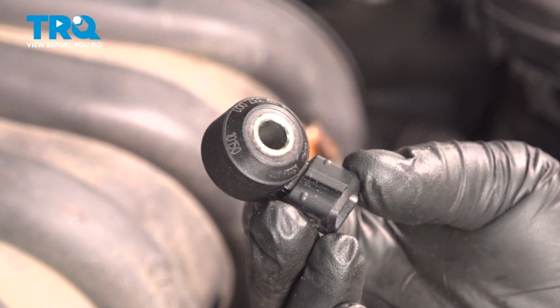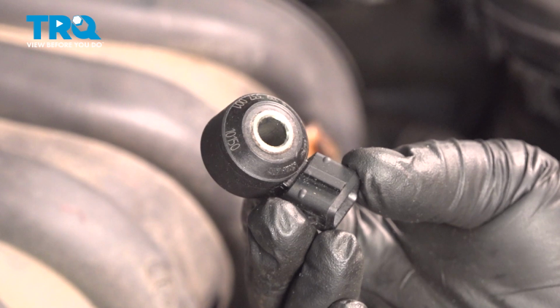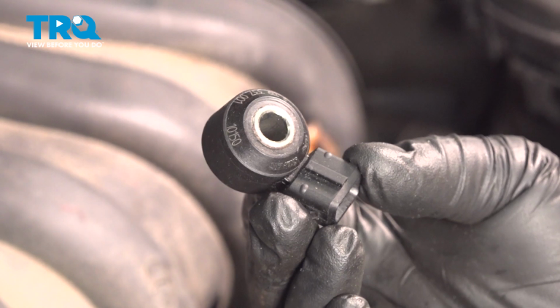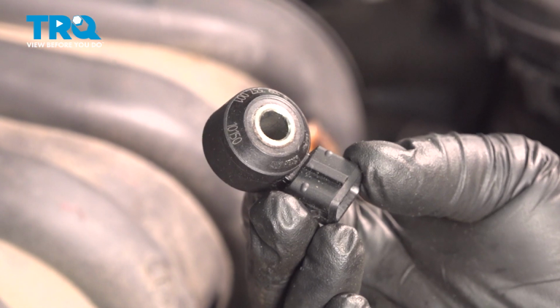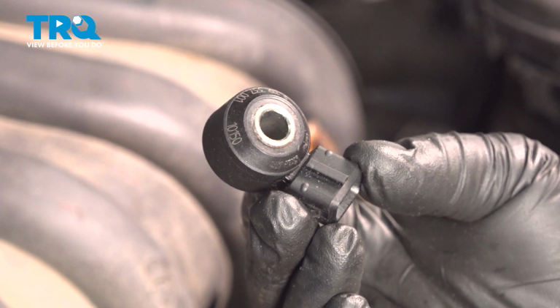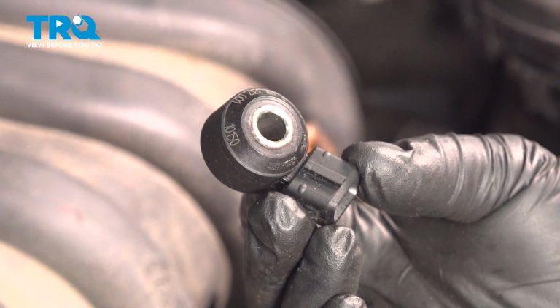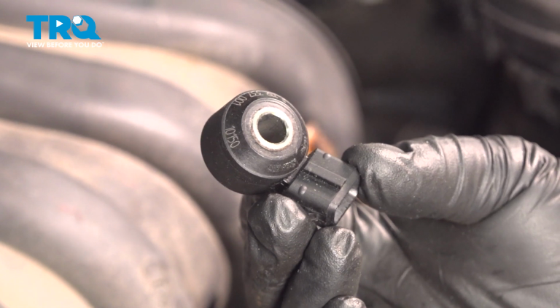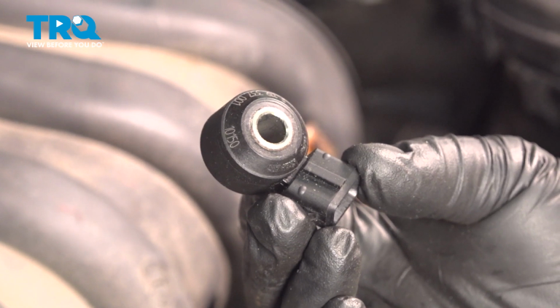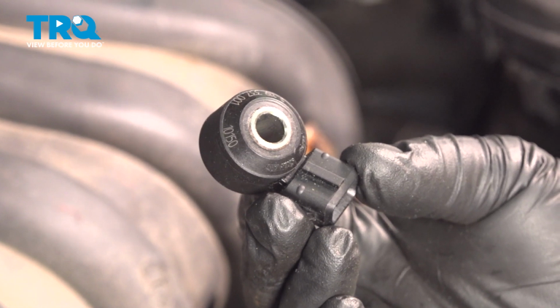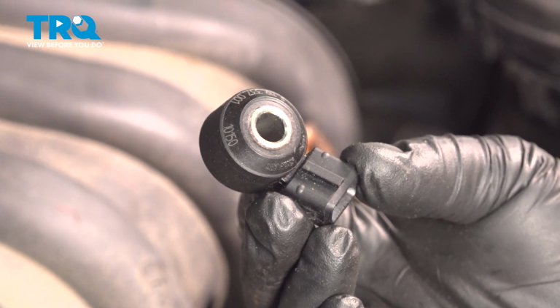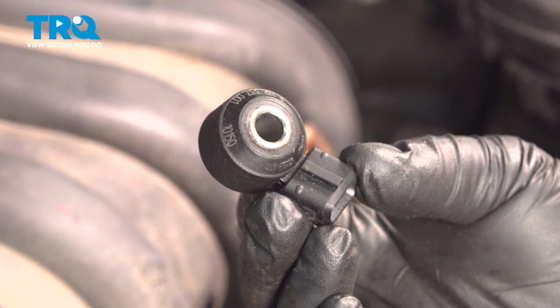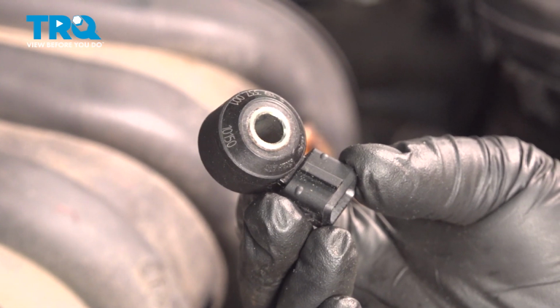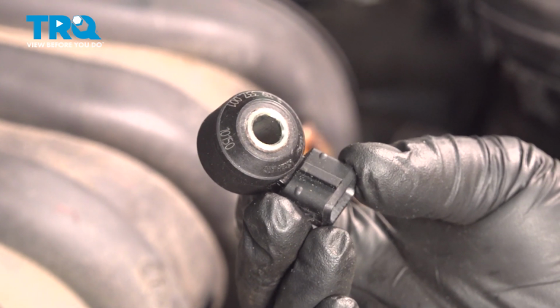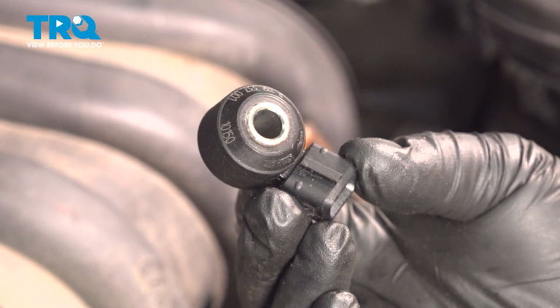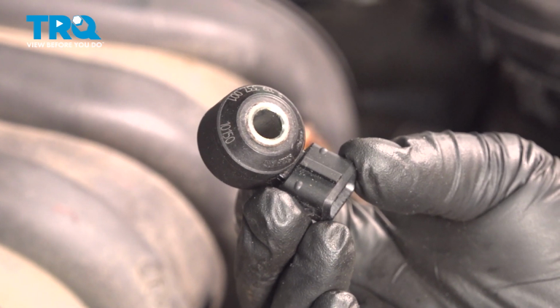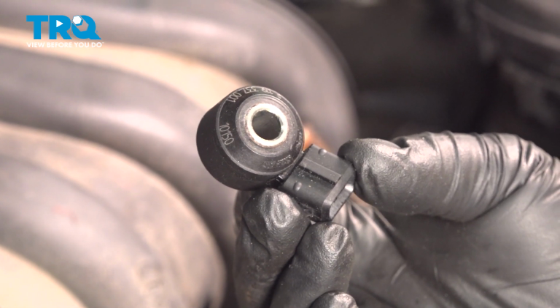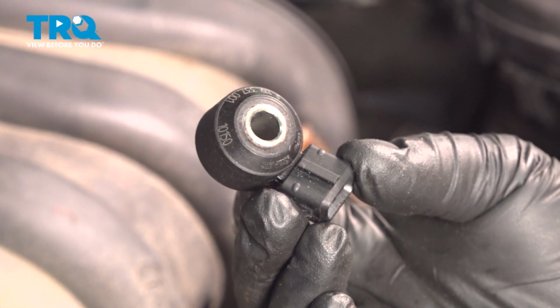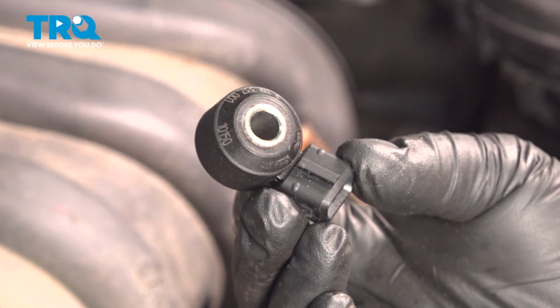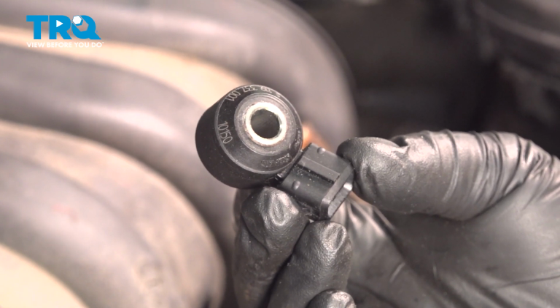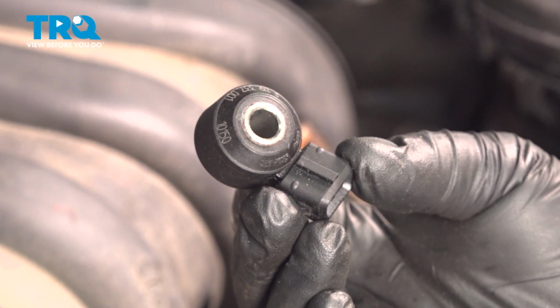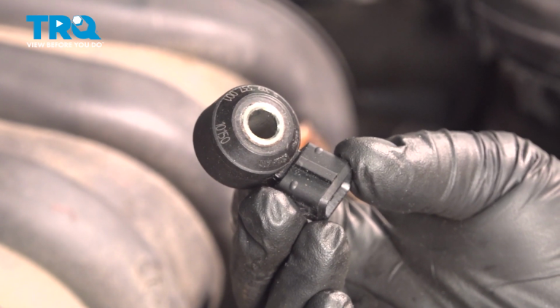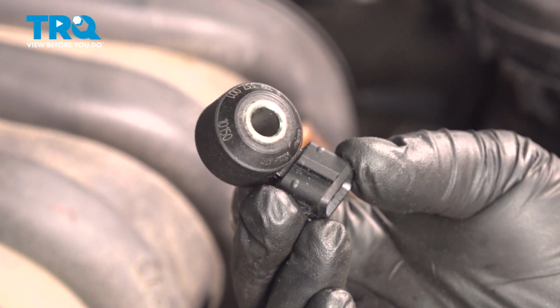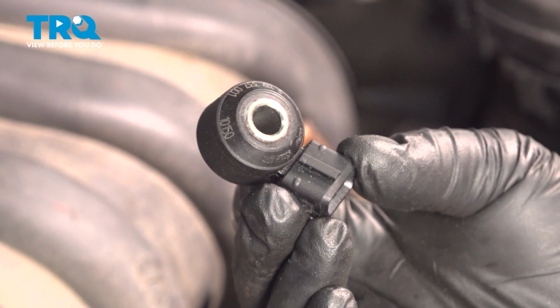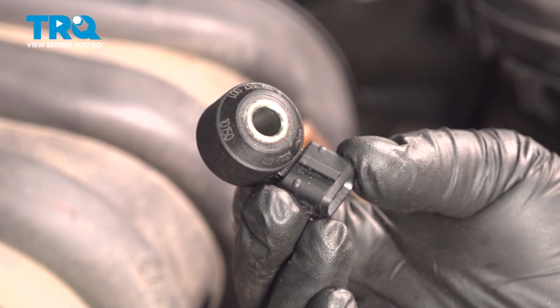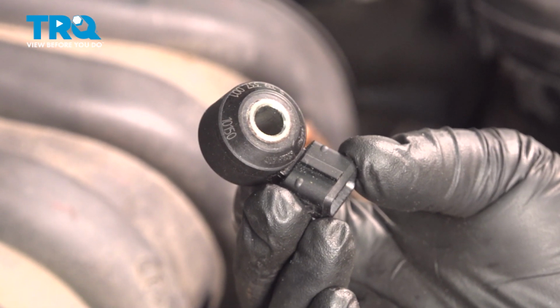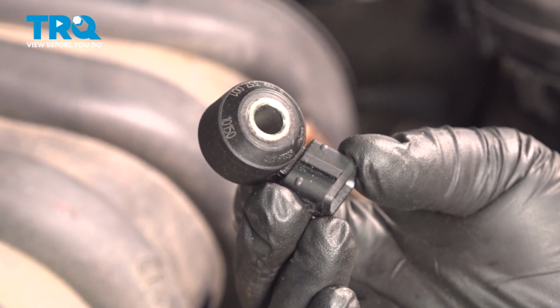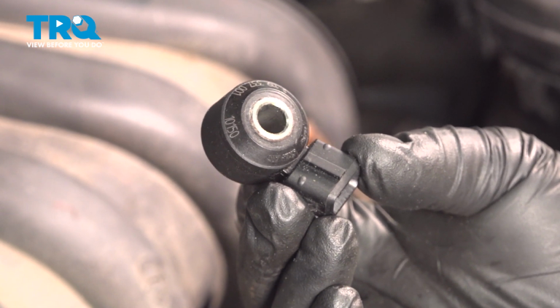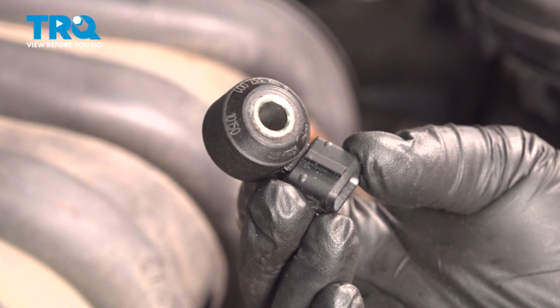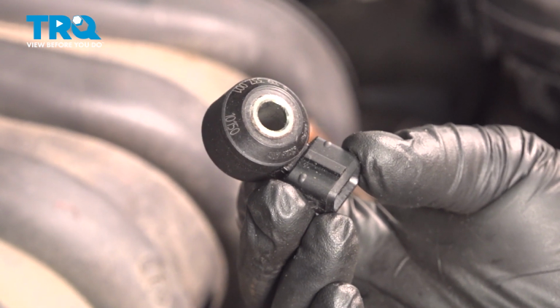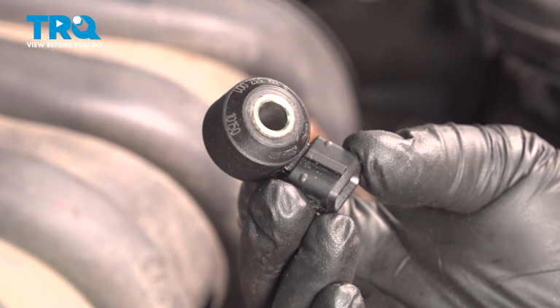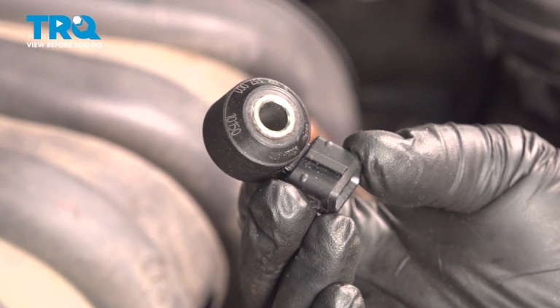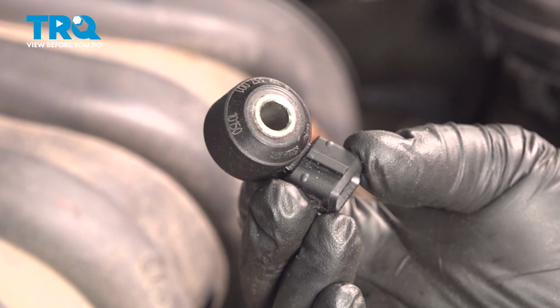In this video, we're going to show you how to install the knock sensor on your Nissan Versa, located on the front side of your engine.